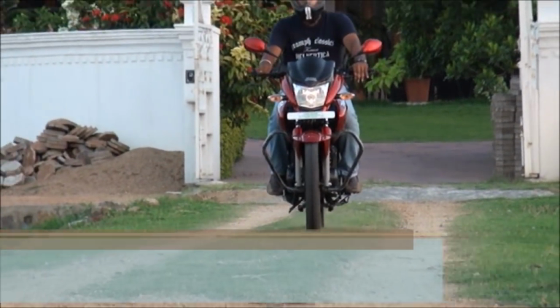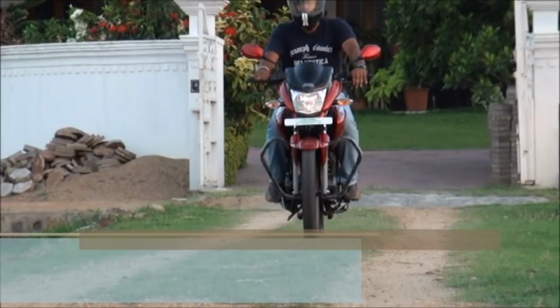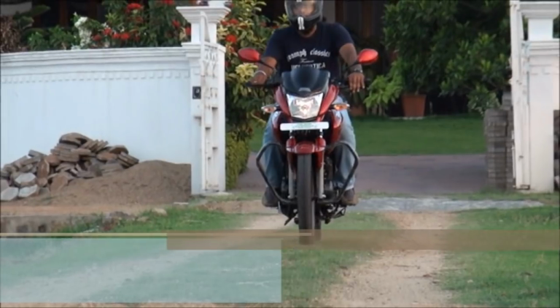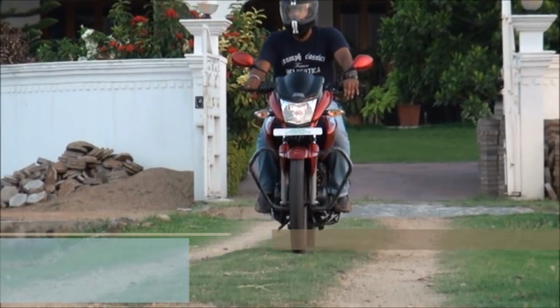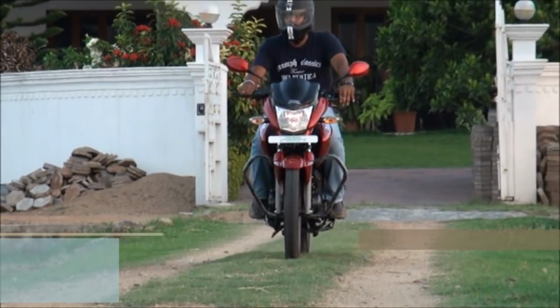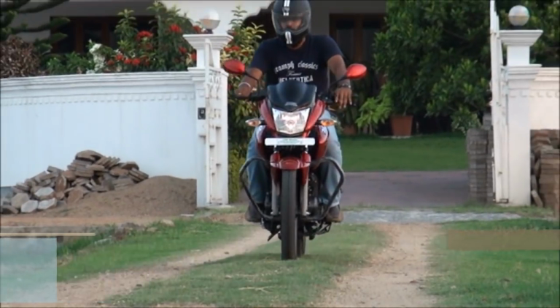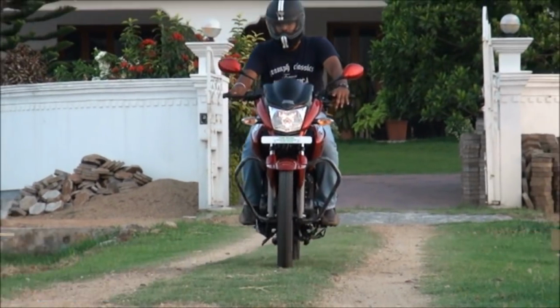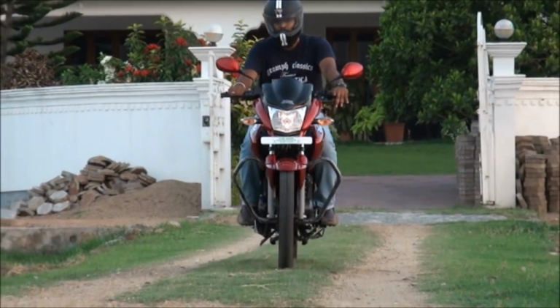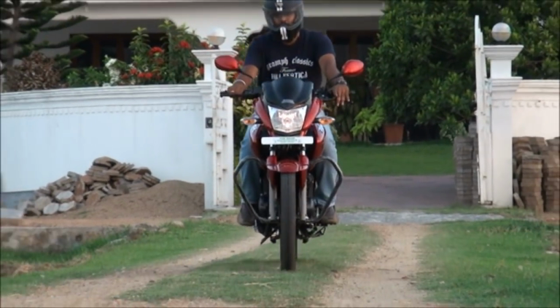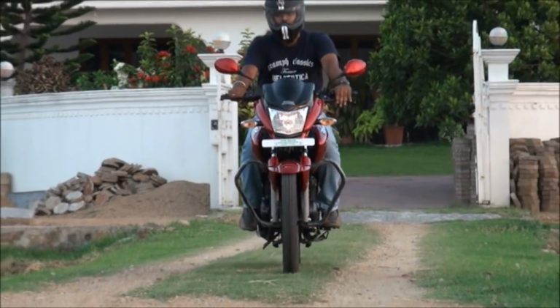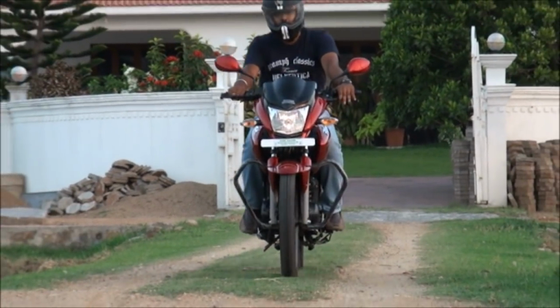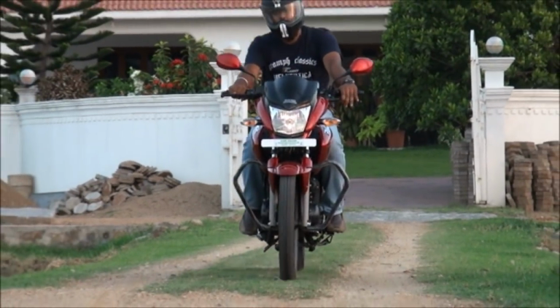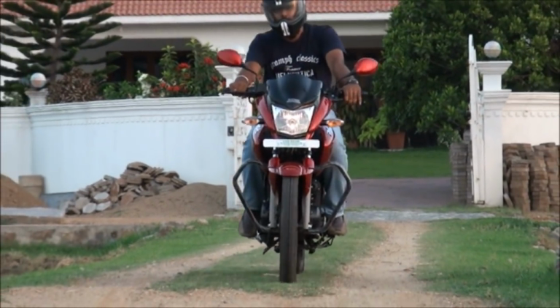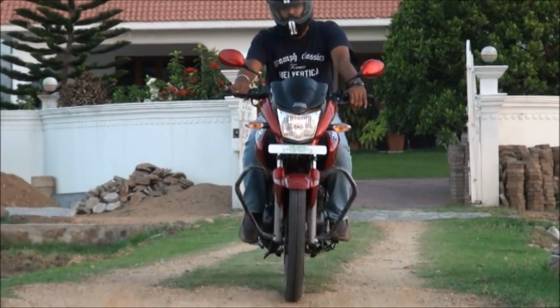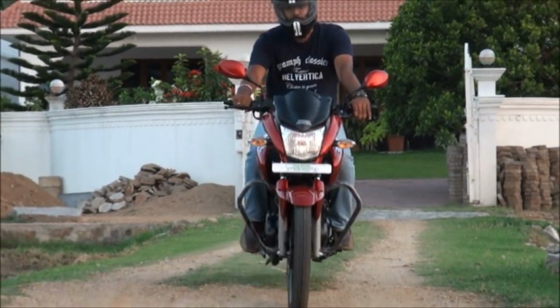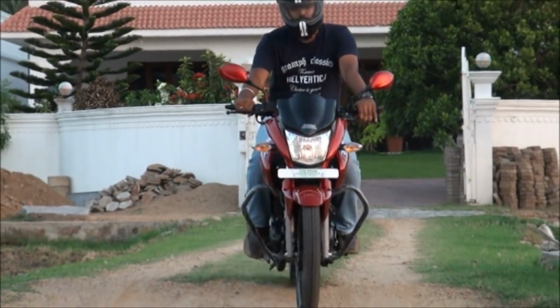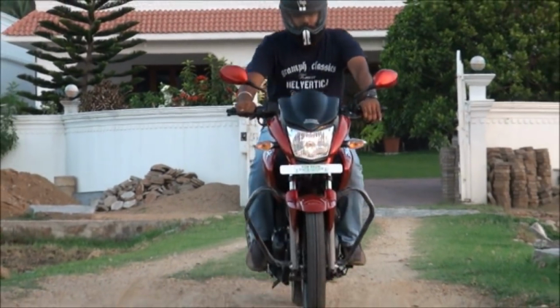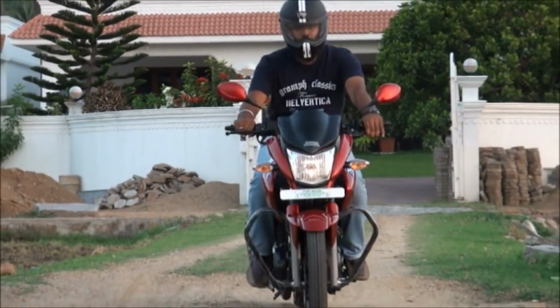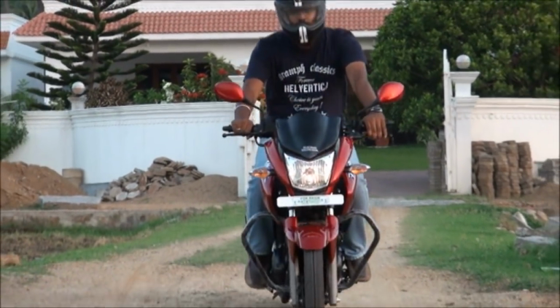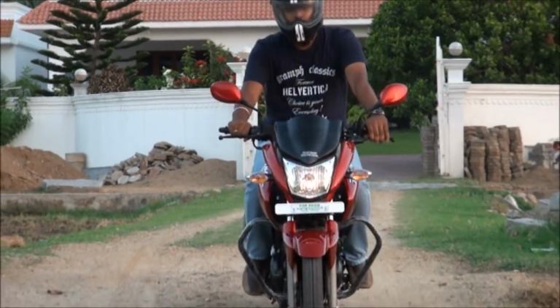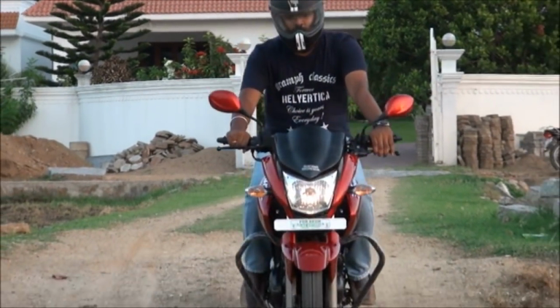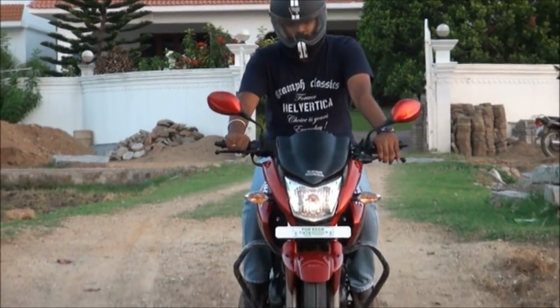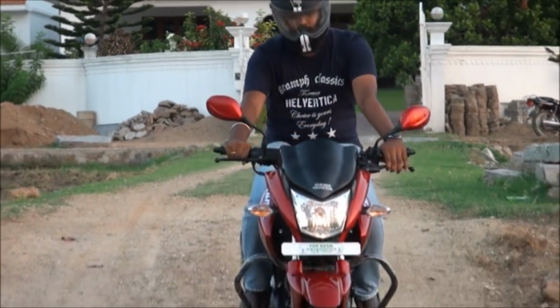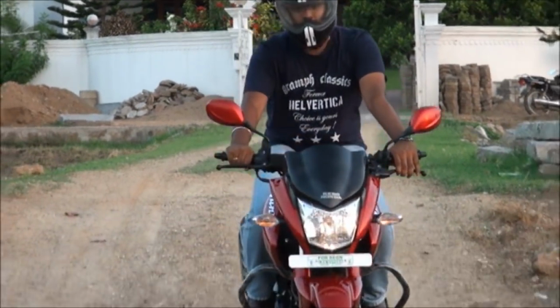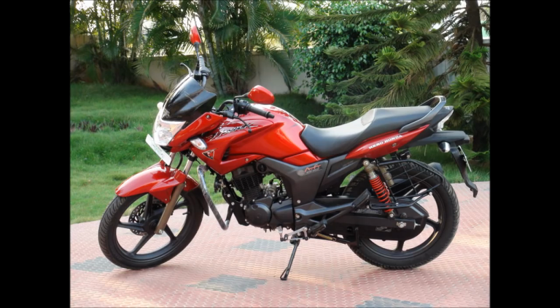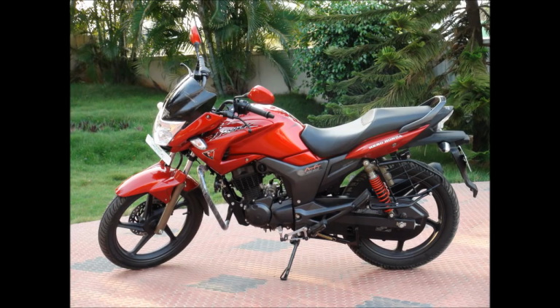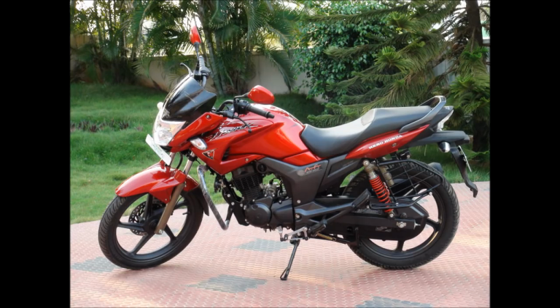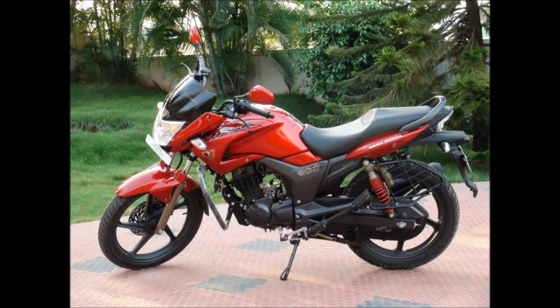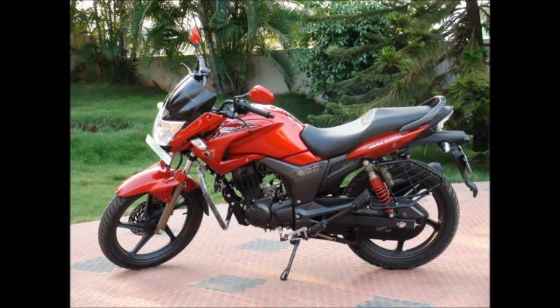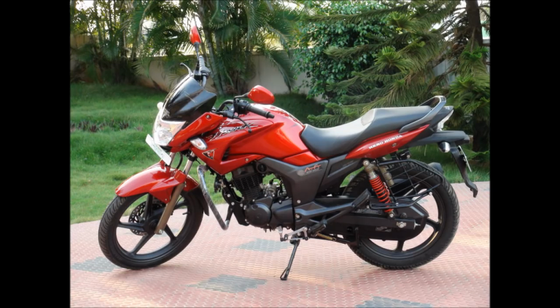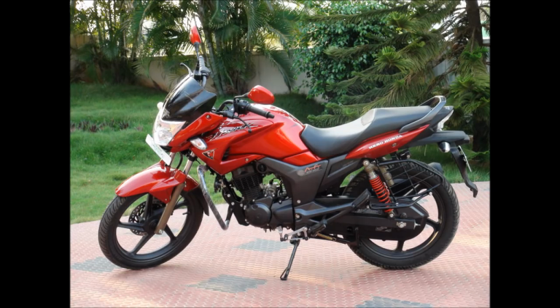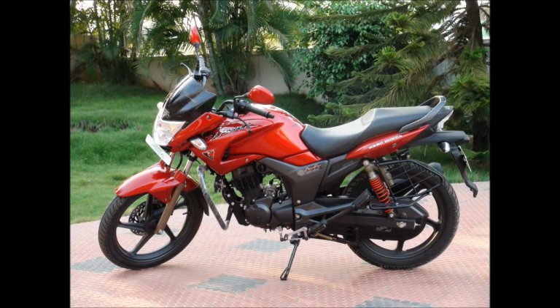Thank you for watching this video. What do you think about the 2011 Hero Honda Hunk?